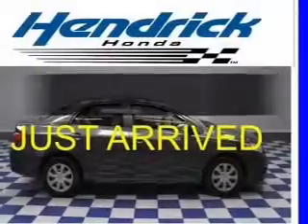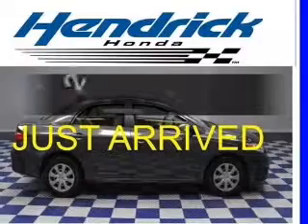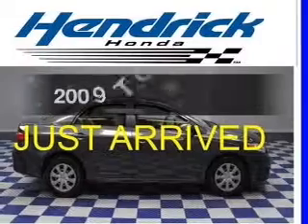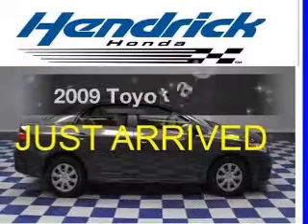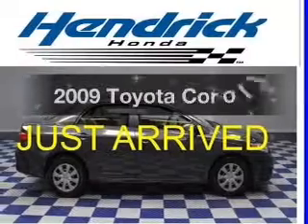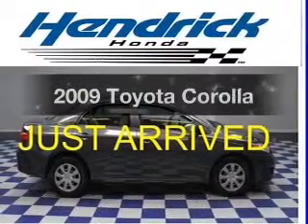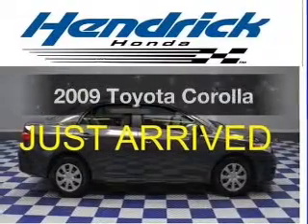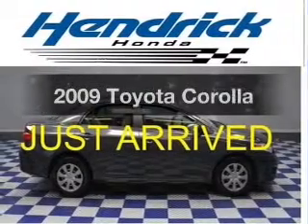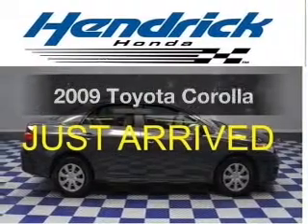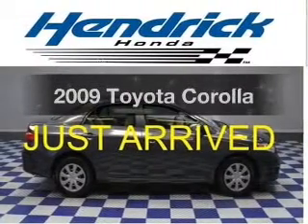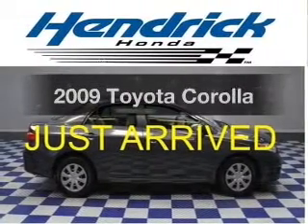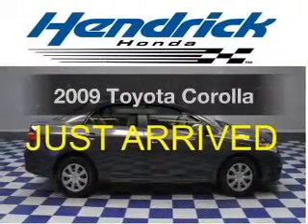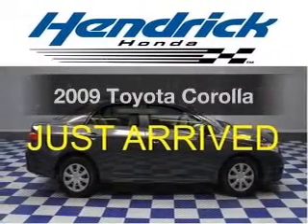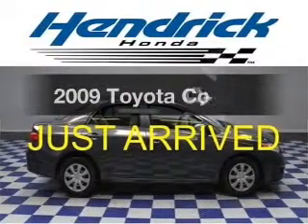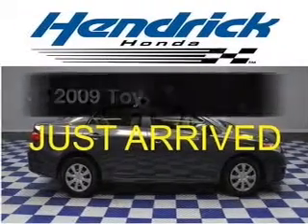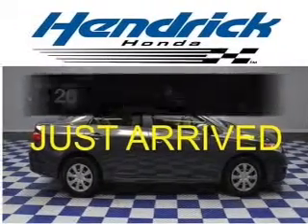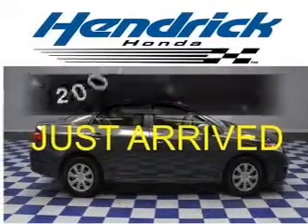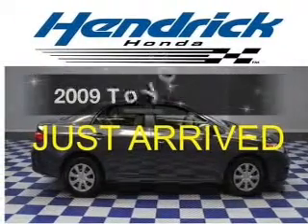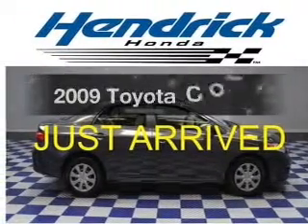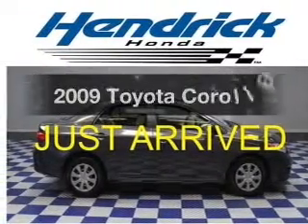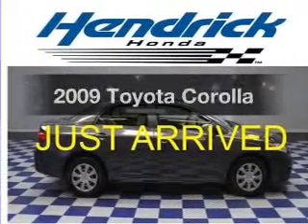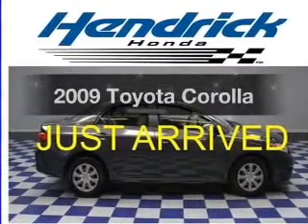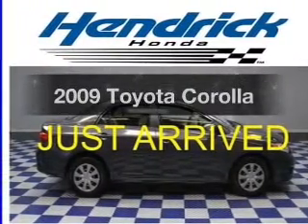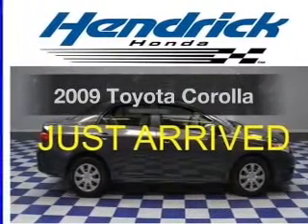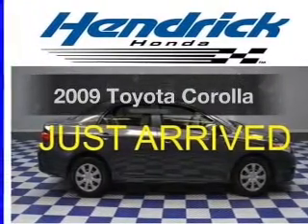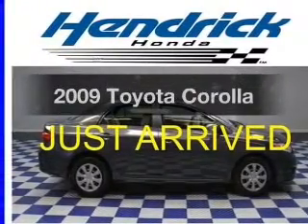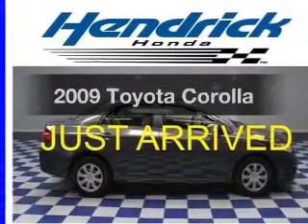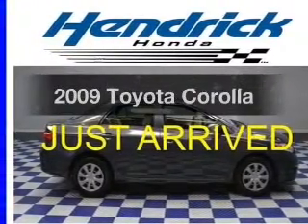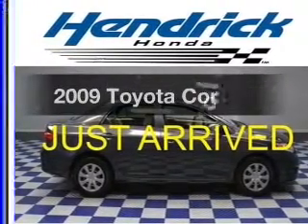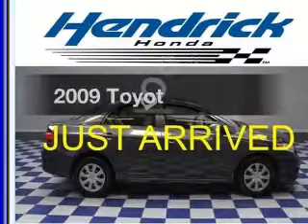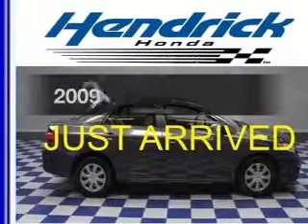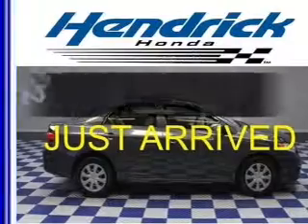Presenting the 2009 Toyota Corolla. If you're looking for a first-rate auto, this one could be yours today.